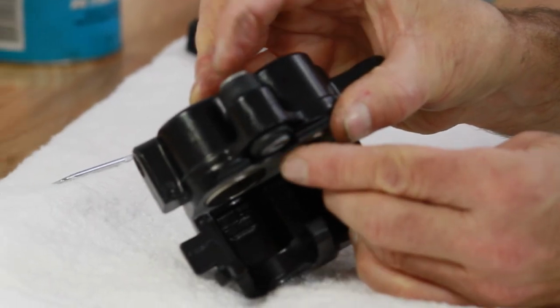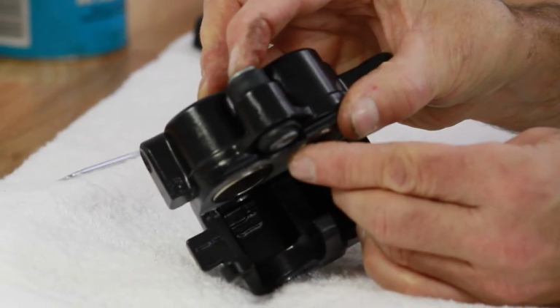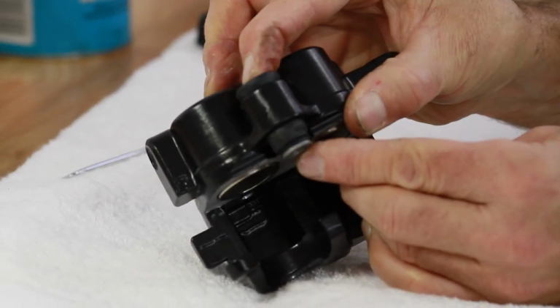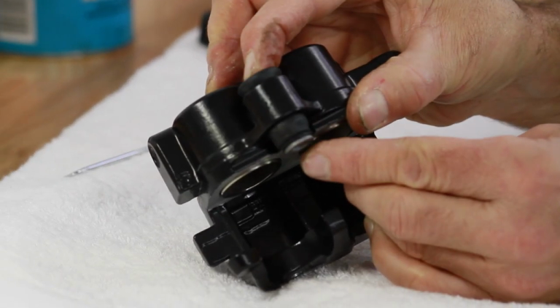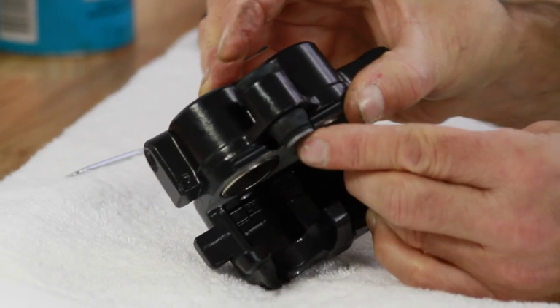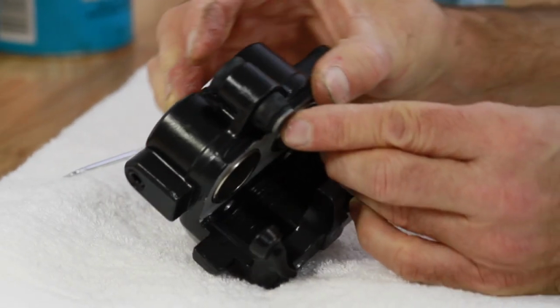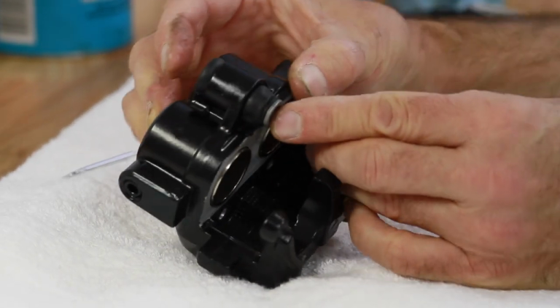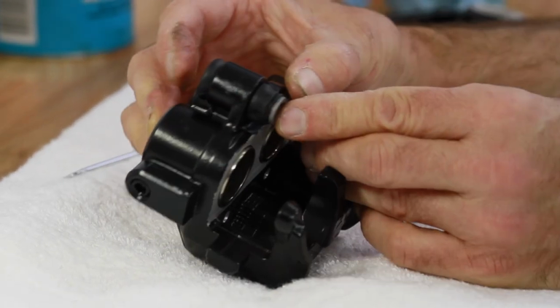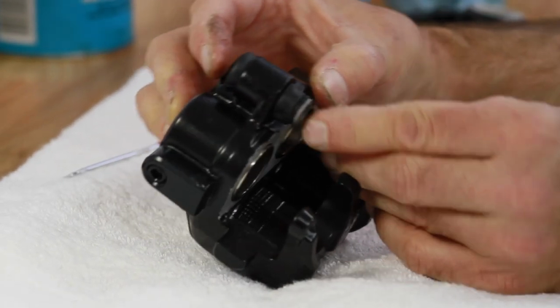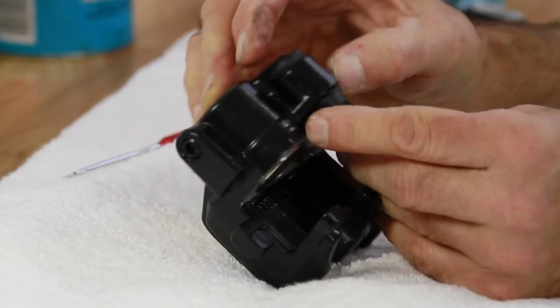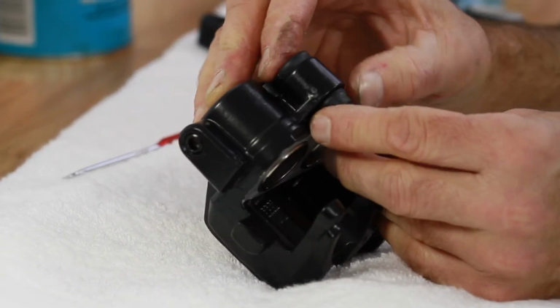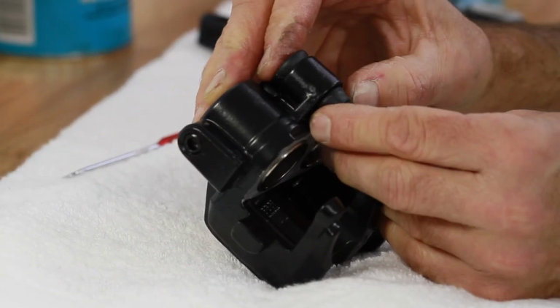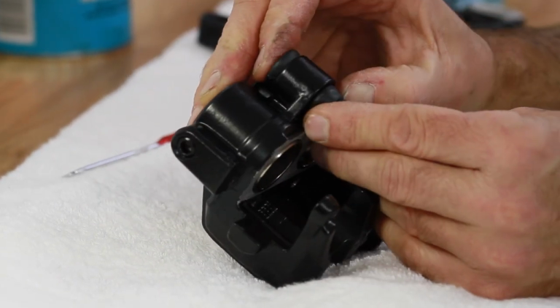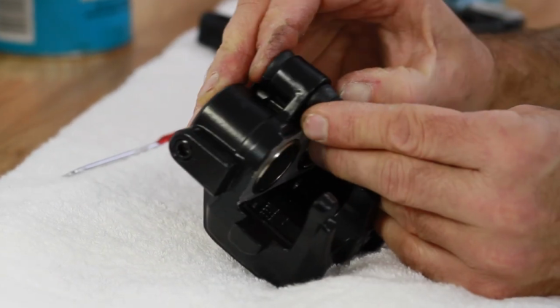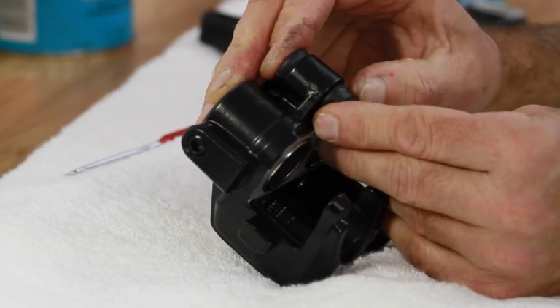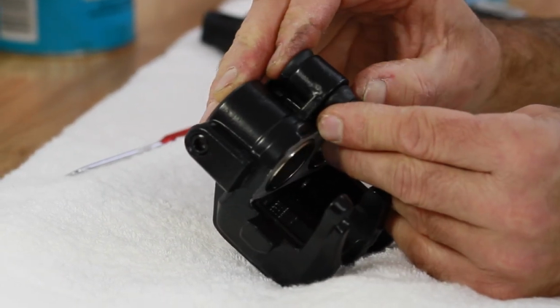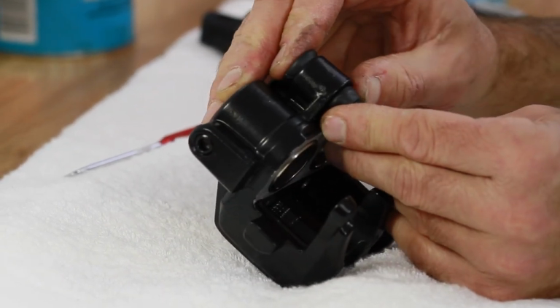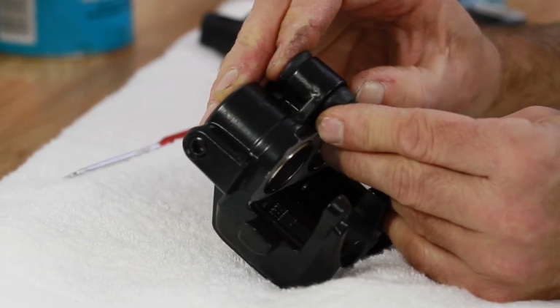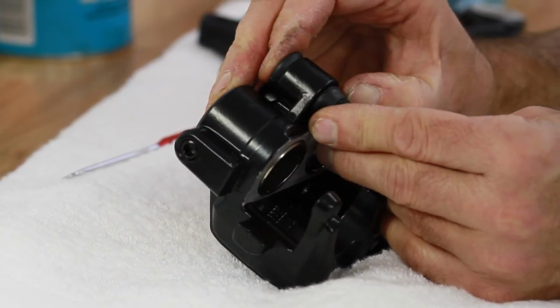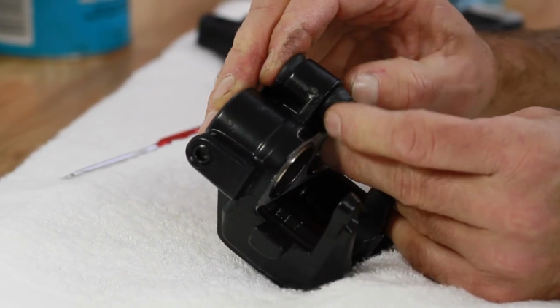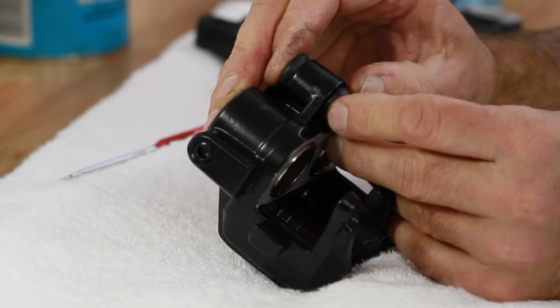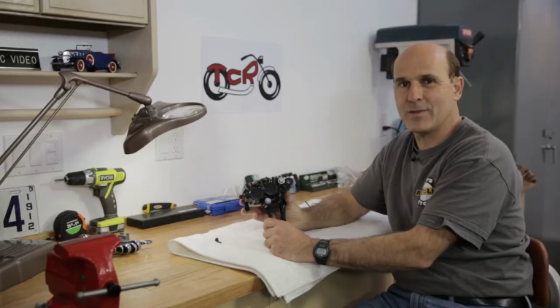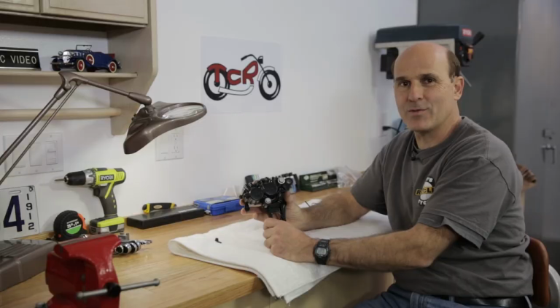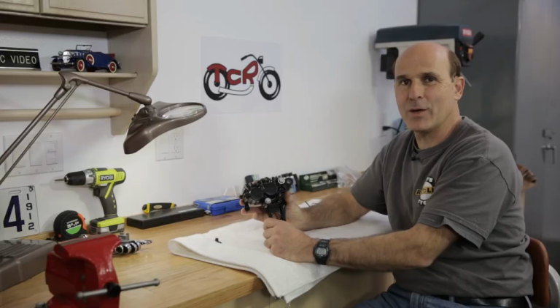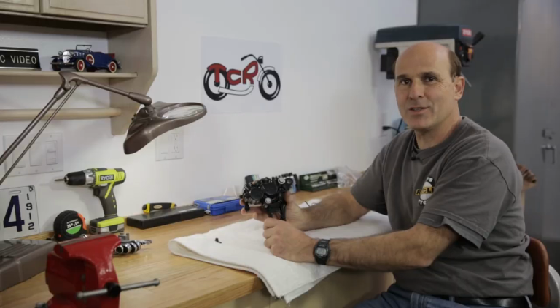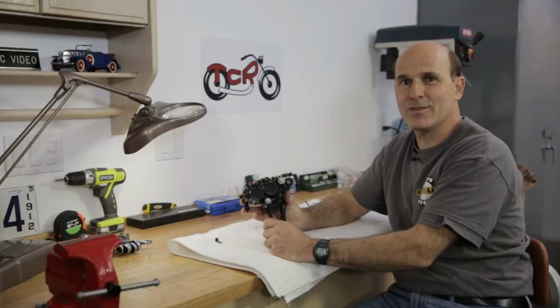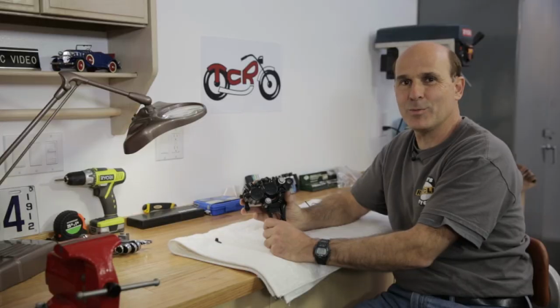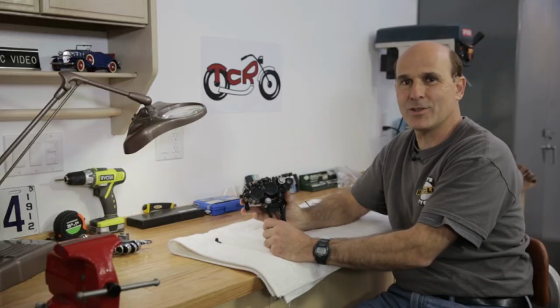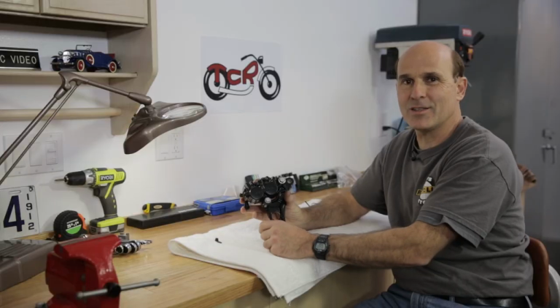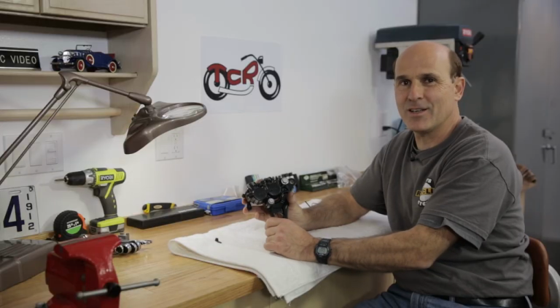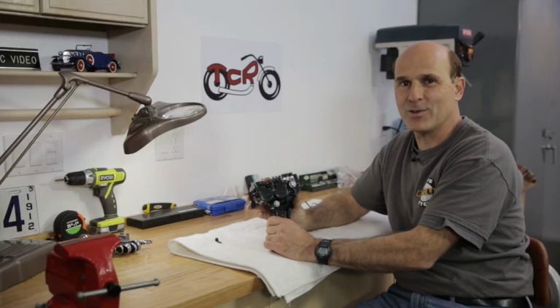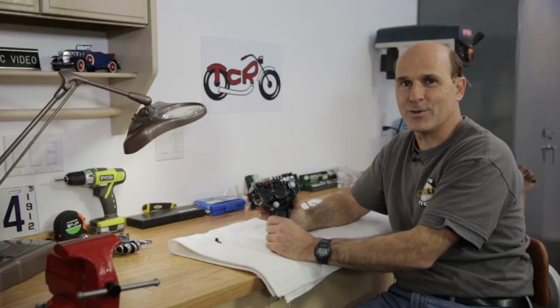So that's the nuts and bolts of rebuilding a dual piston caliper. Thanks for watching — hope to talk to you again soon.